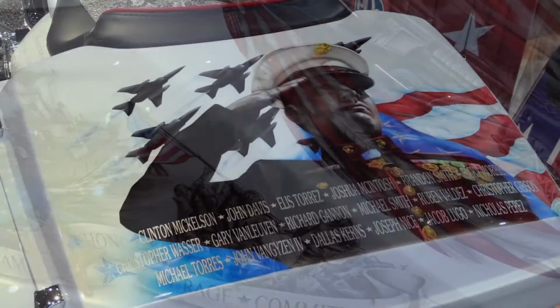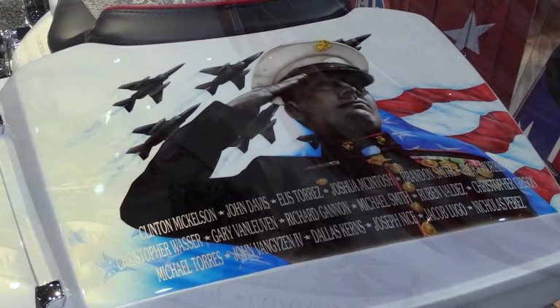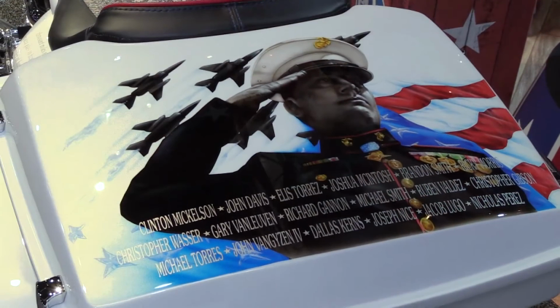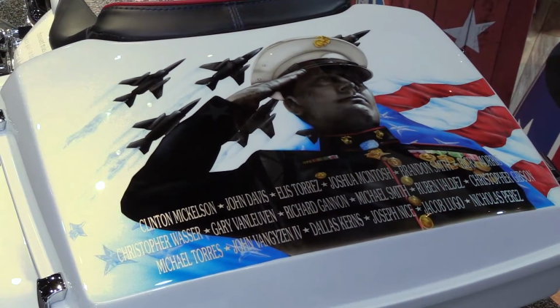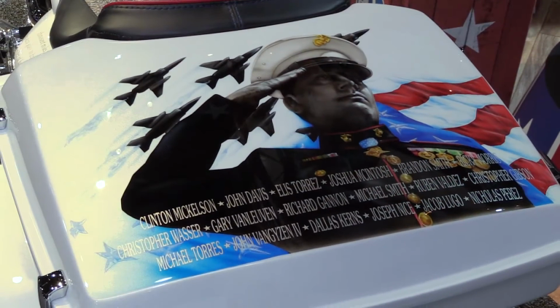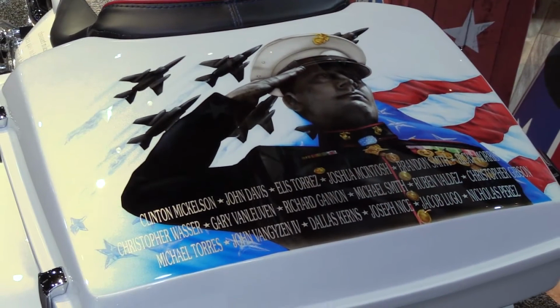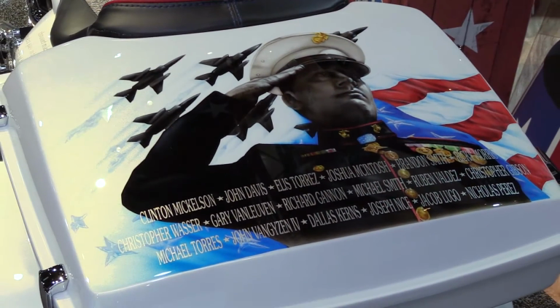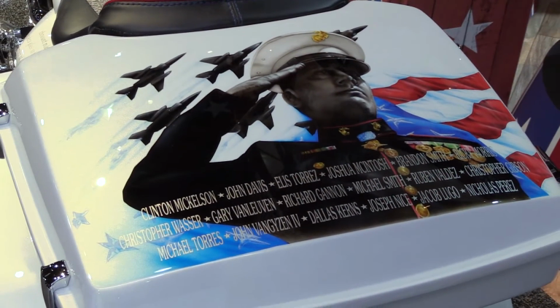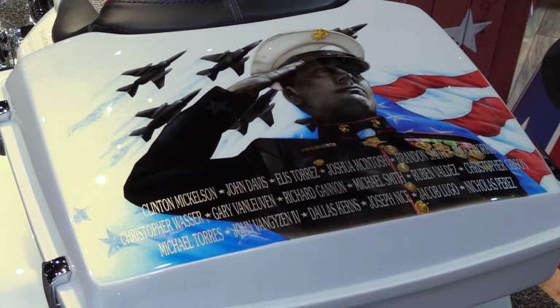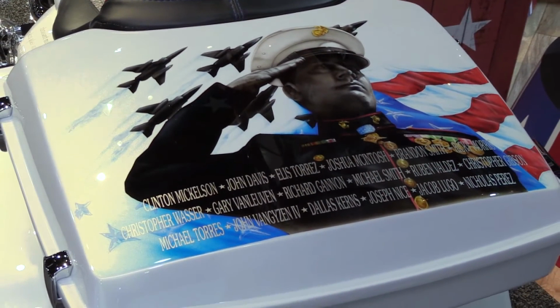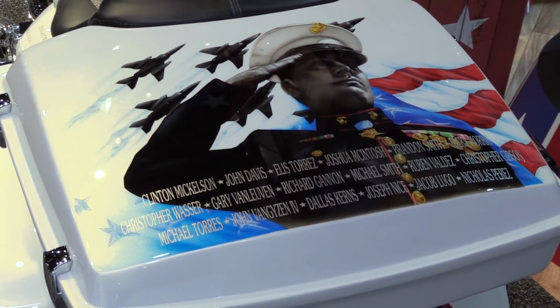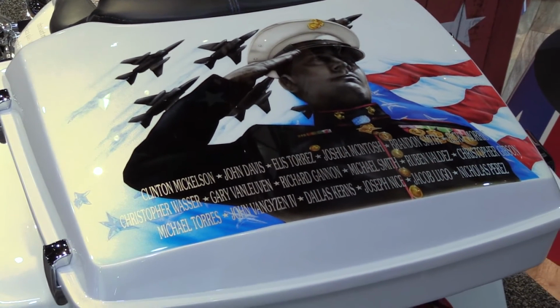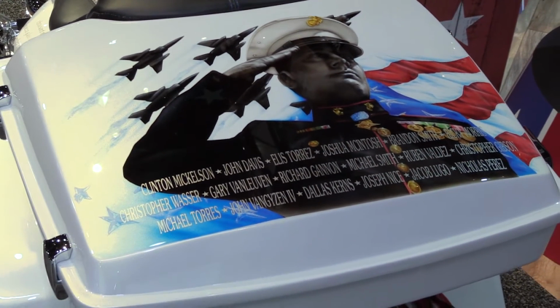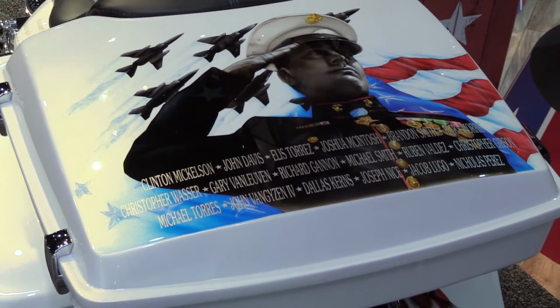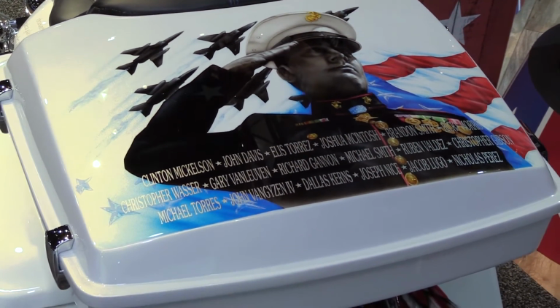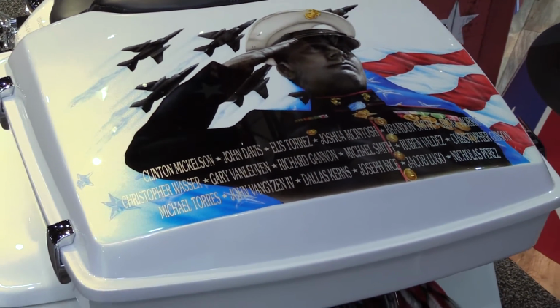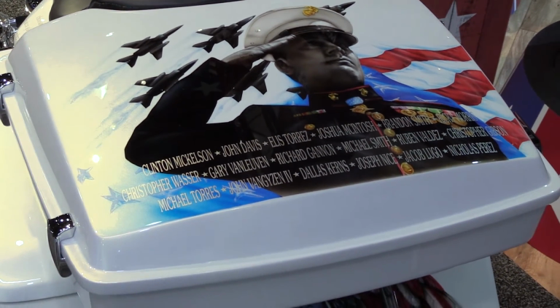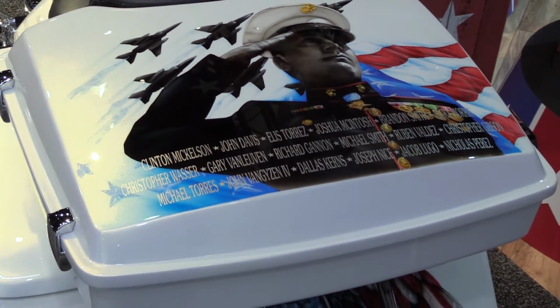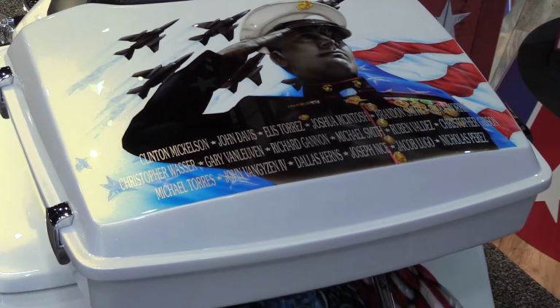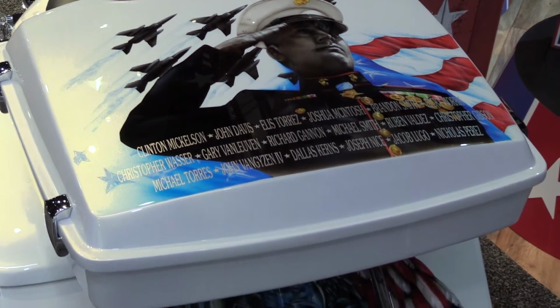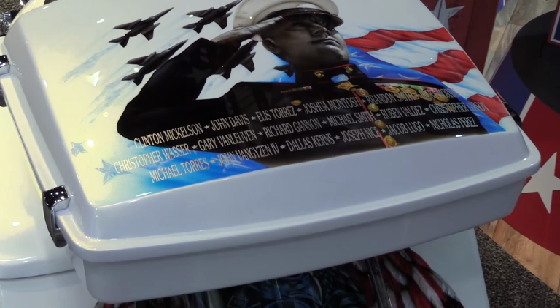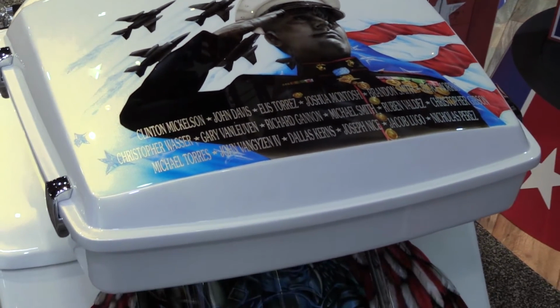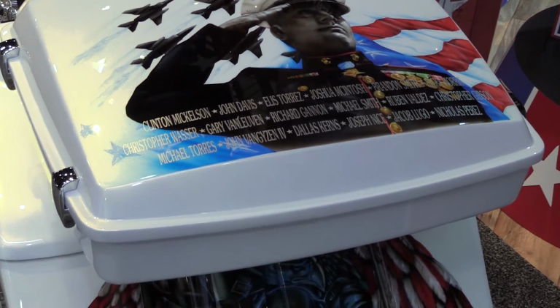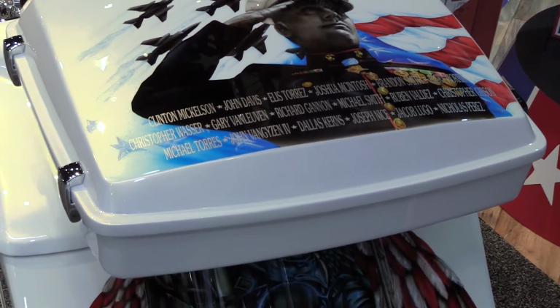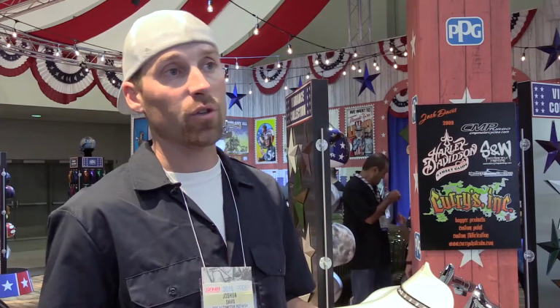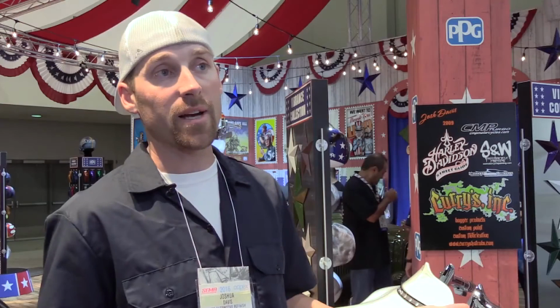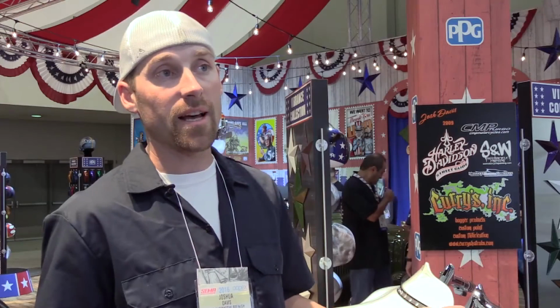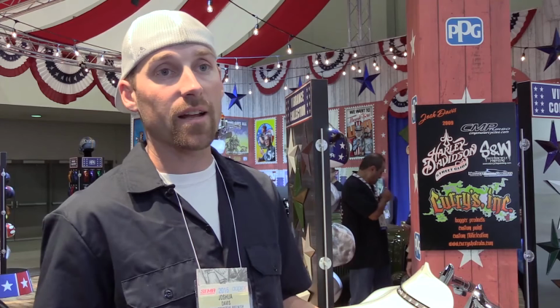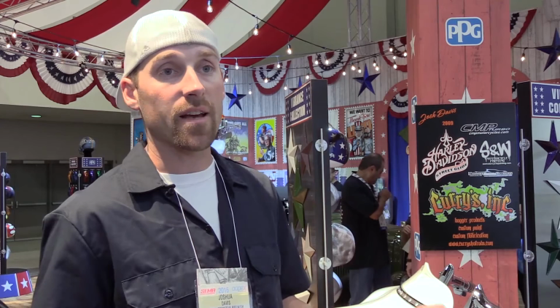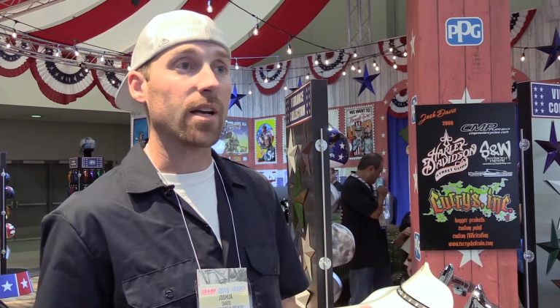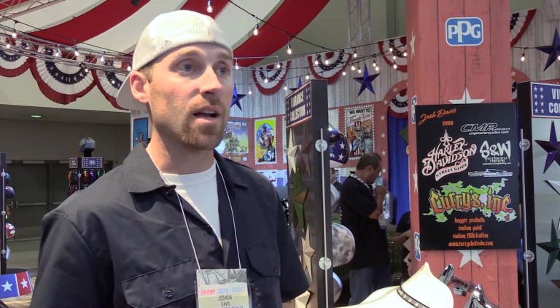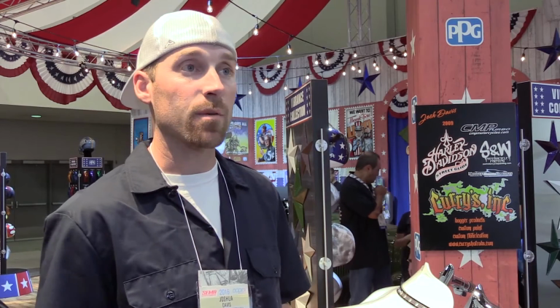And then on the bag, it has the names of all his other guys that he lost overseas, including his dad and his grandpa.